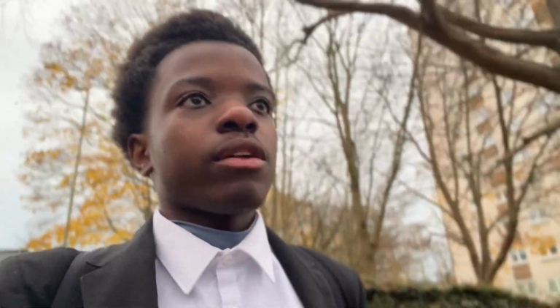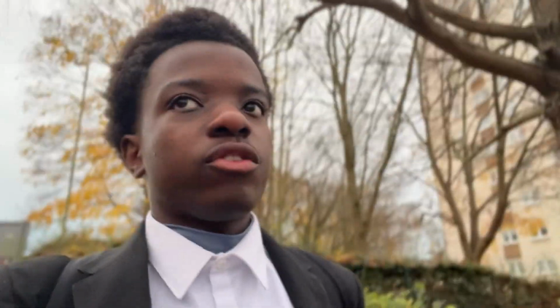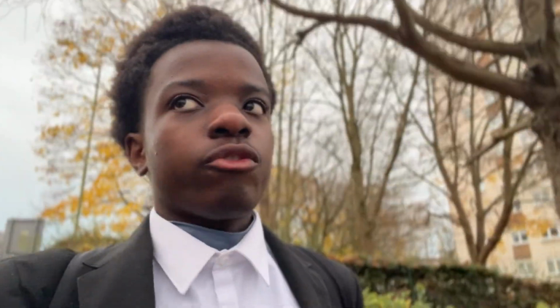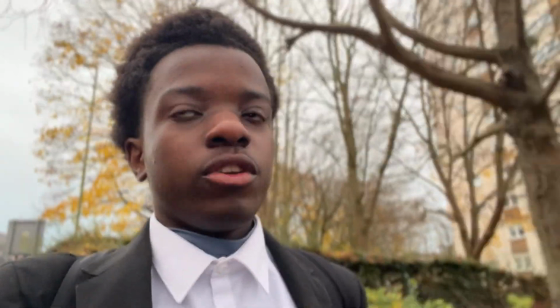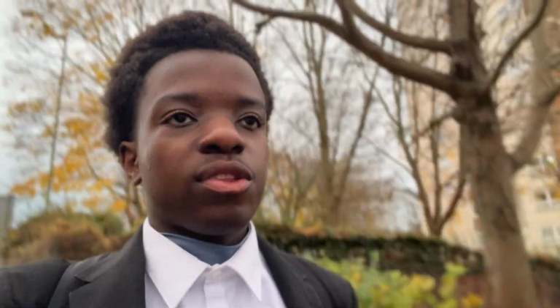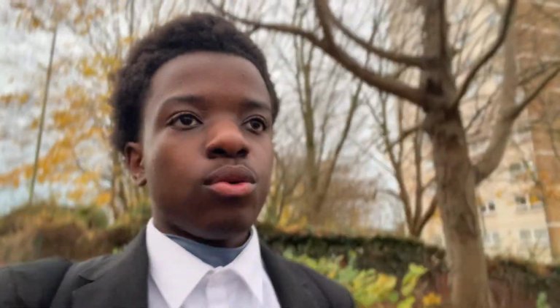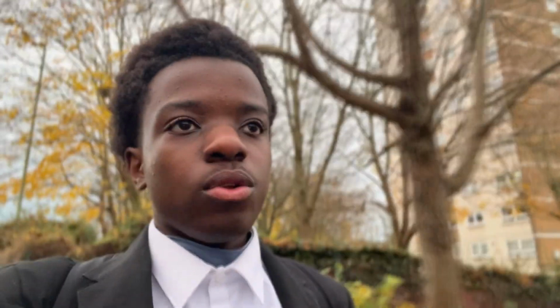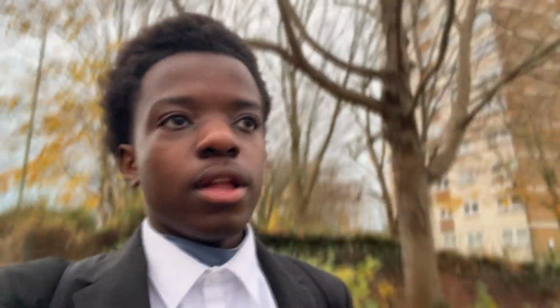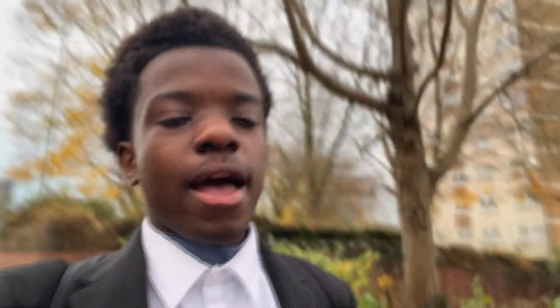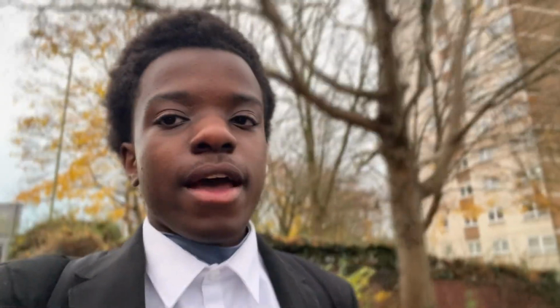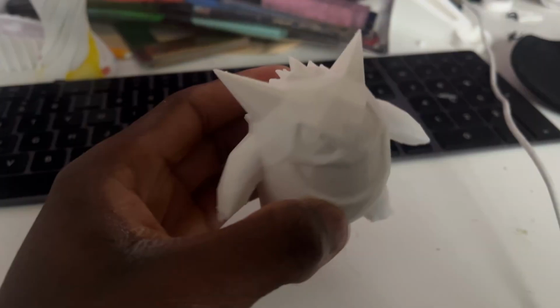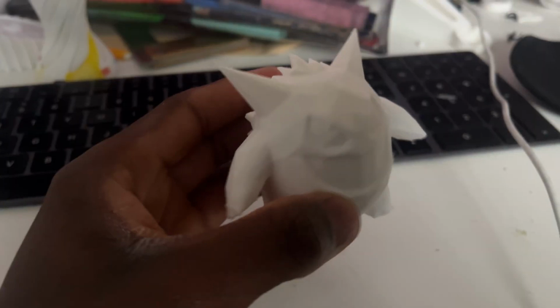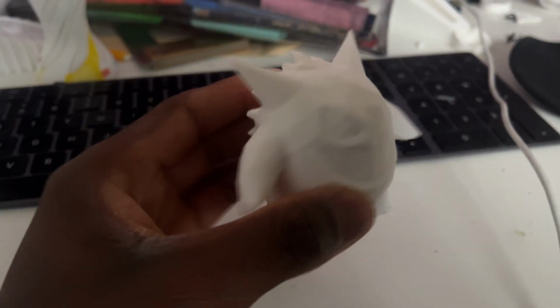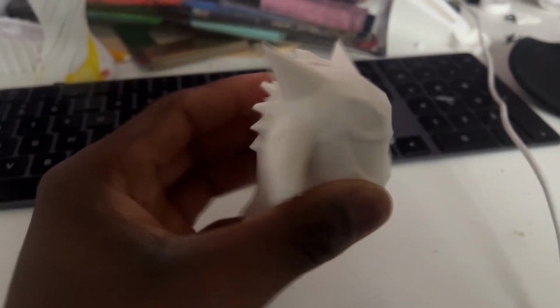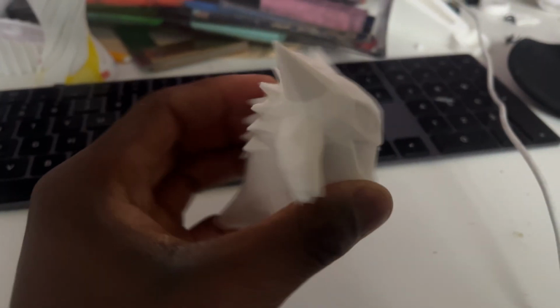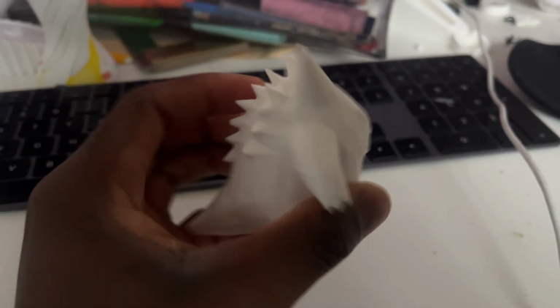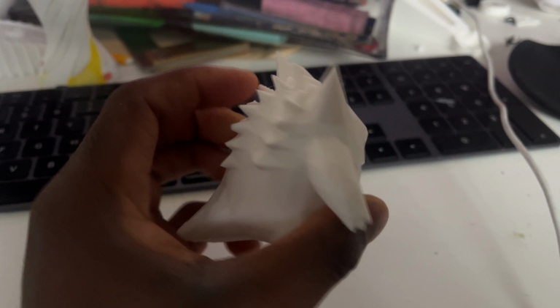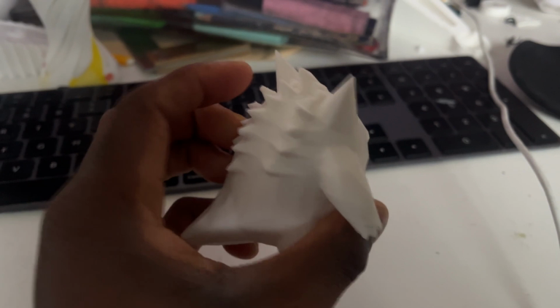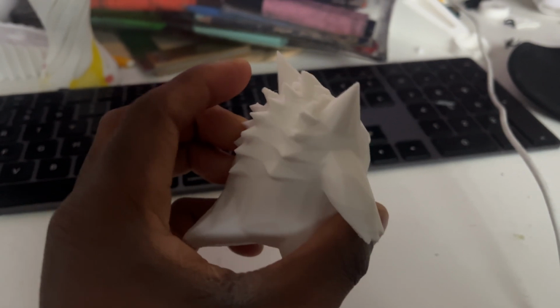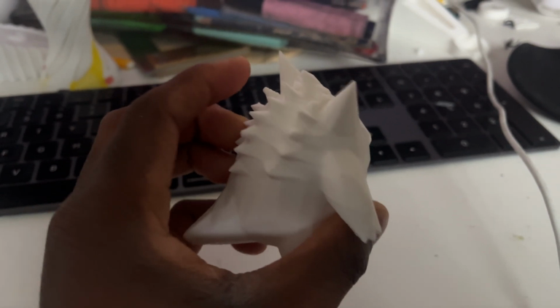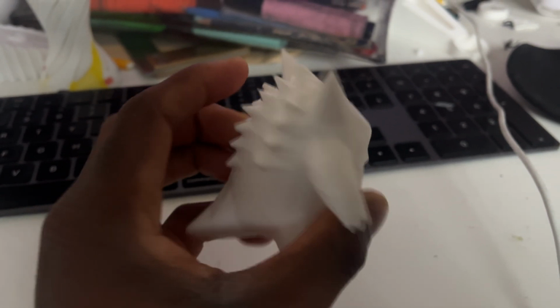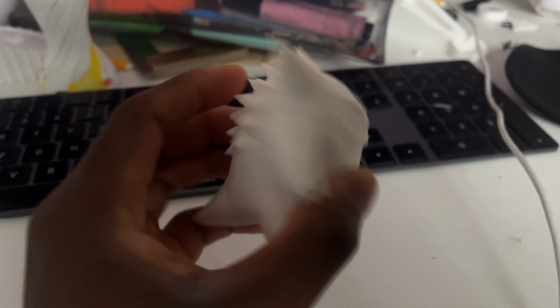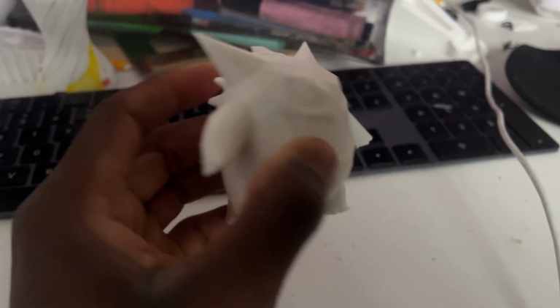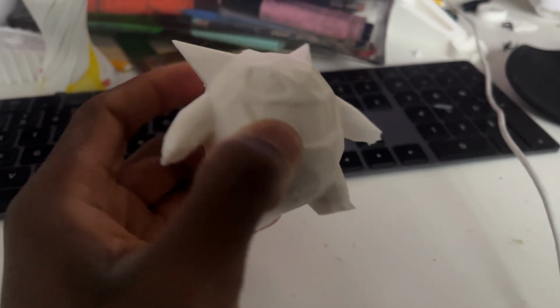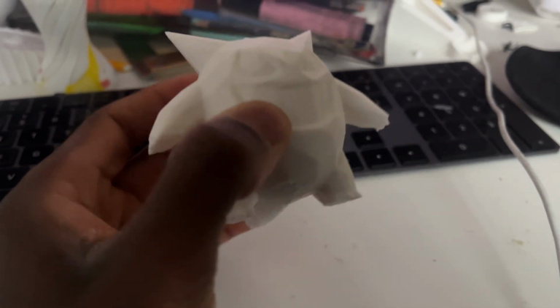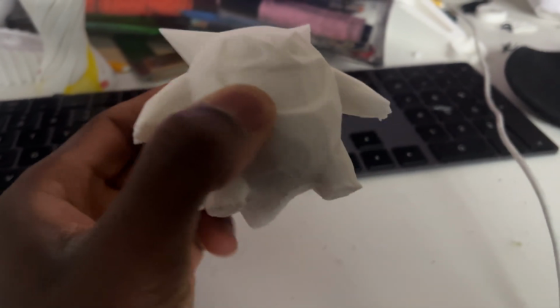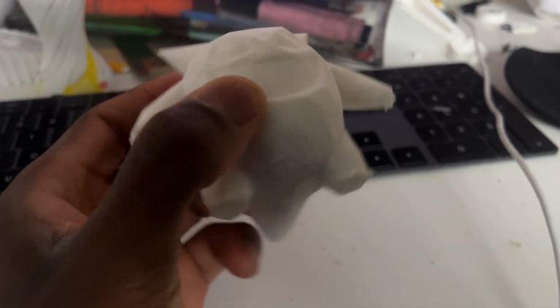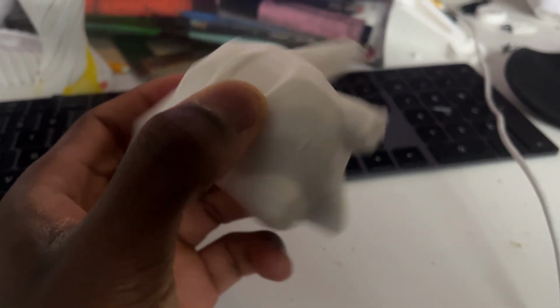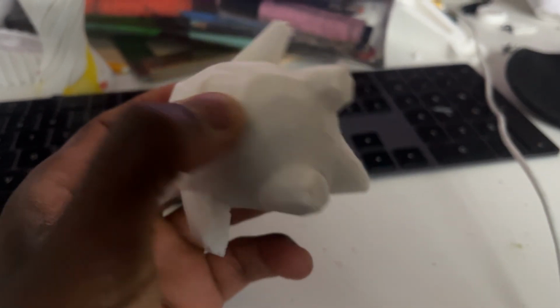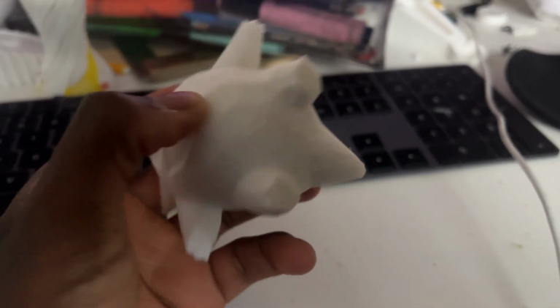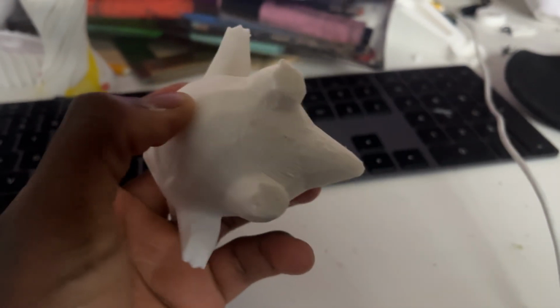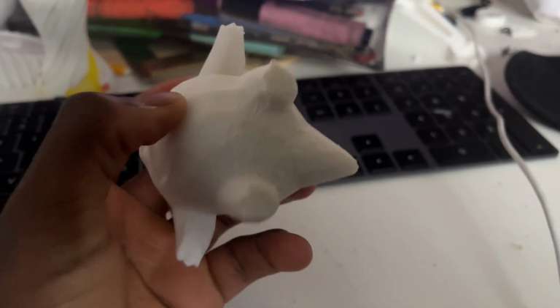So I just finished school, and my print is finished. That came out quite nicely.